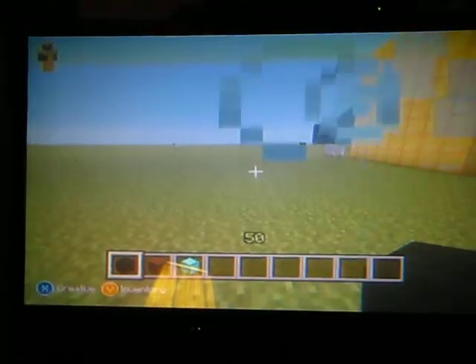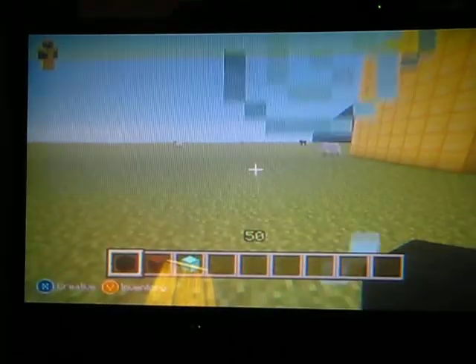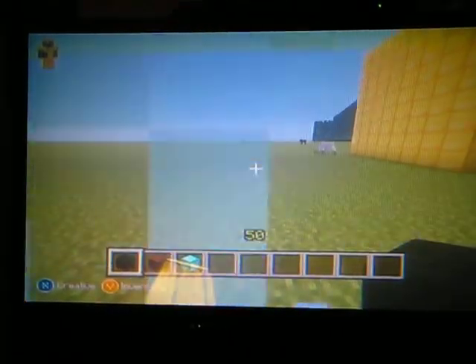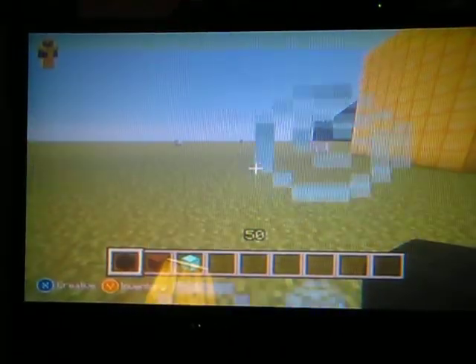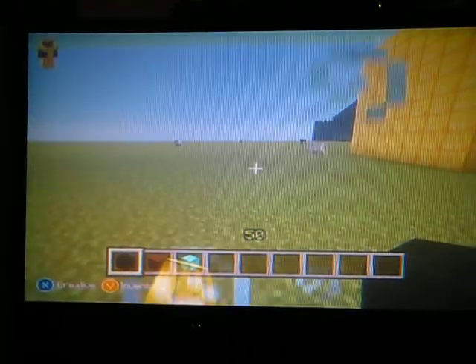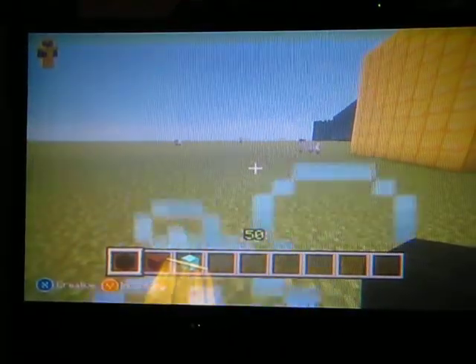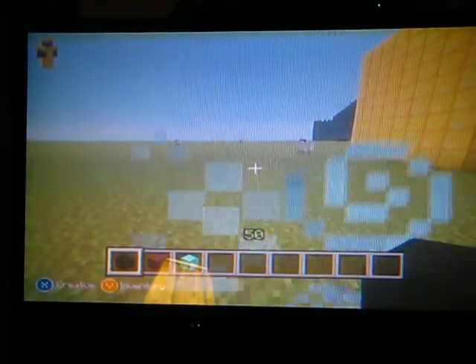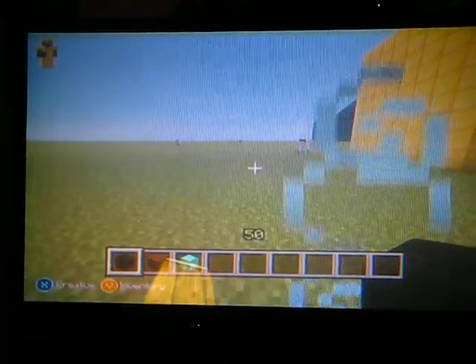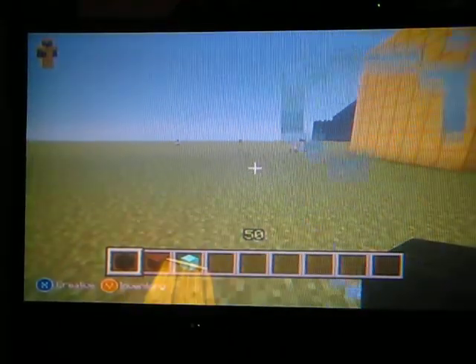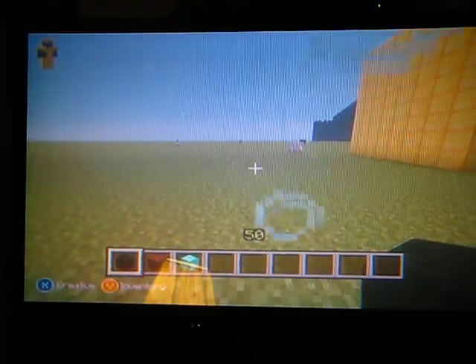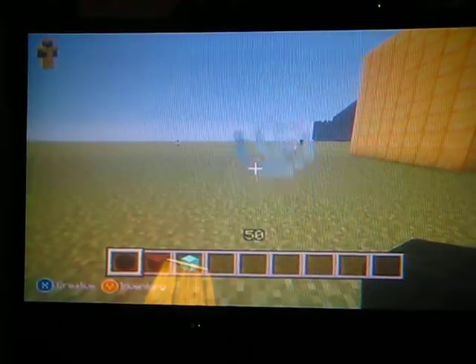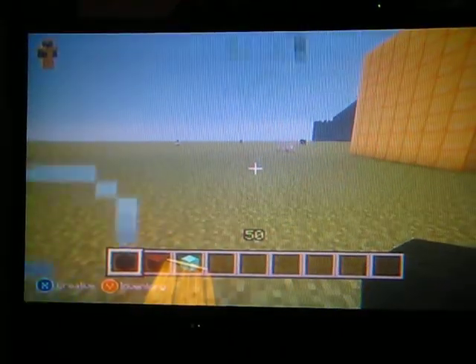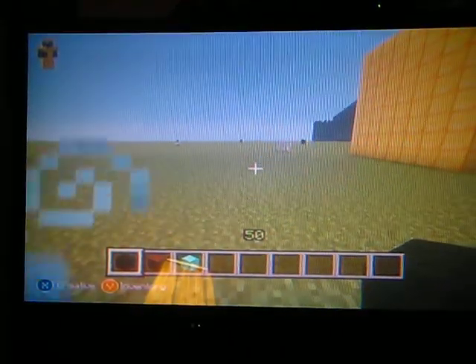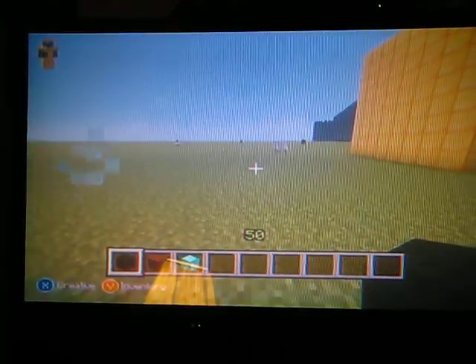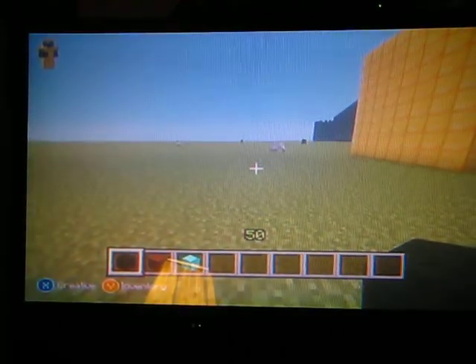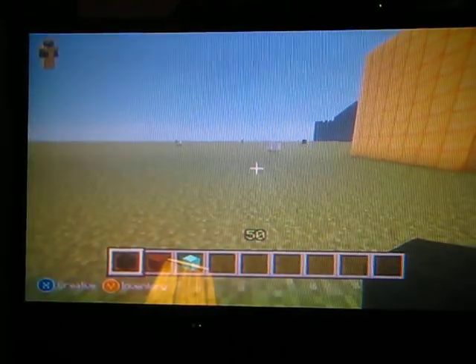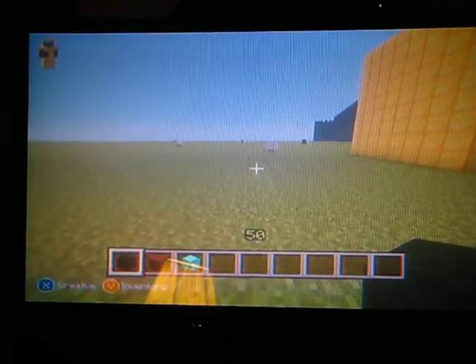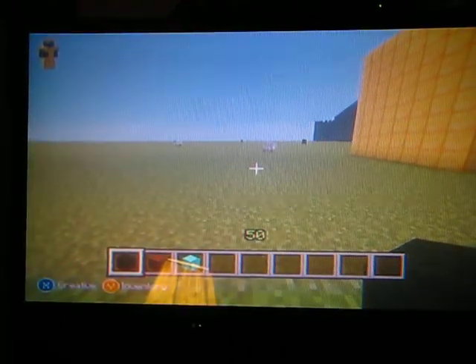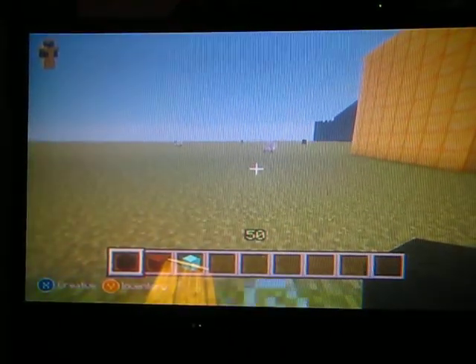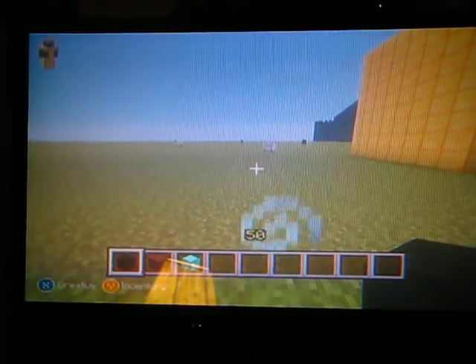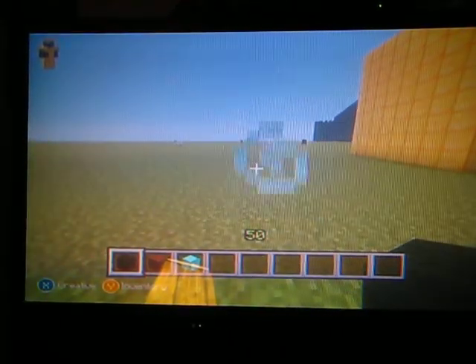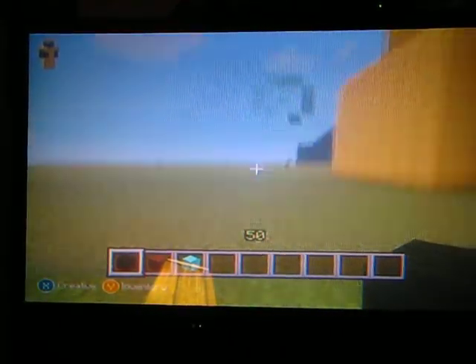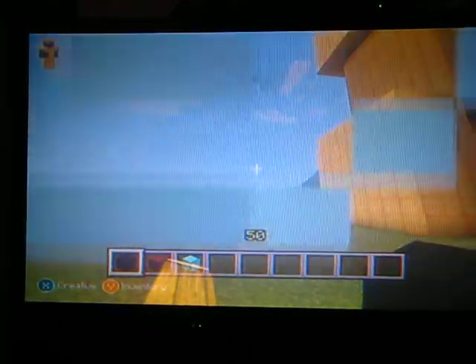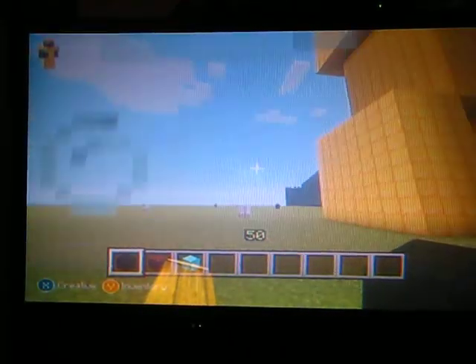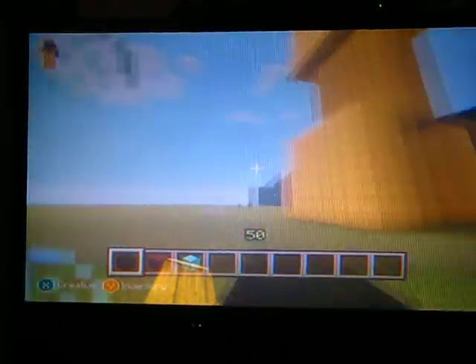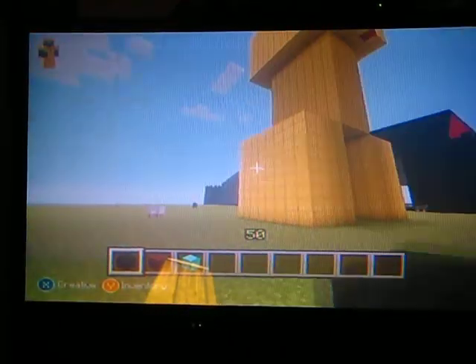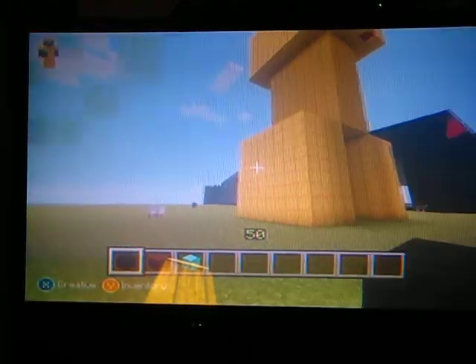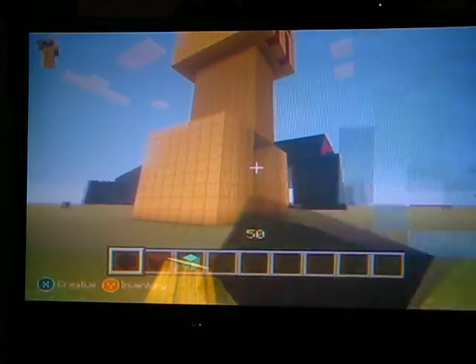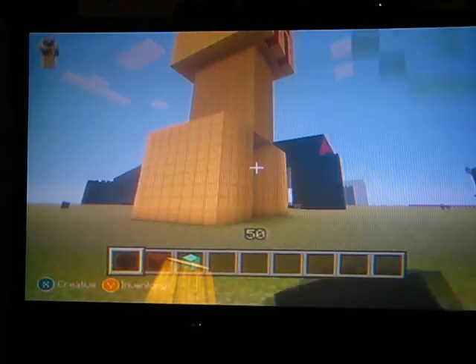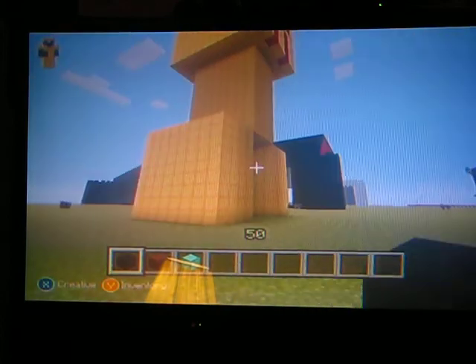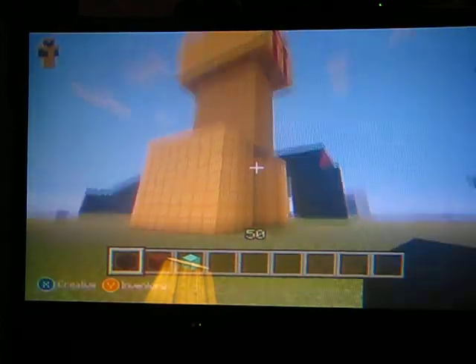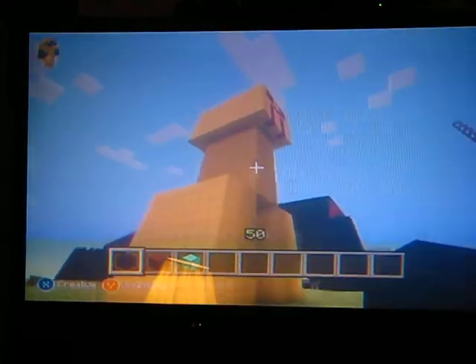Hey guys, this is David here. I'm going to show you how to make a sword — a diamond sword.